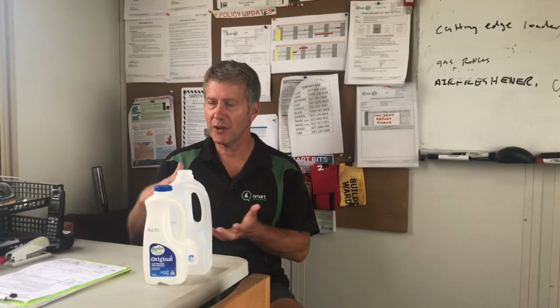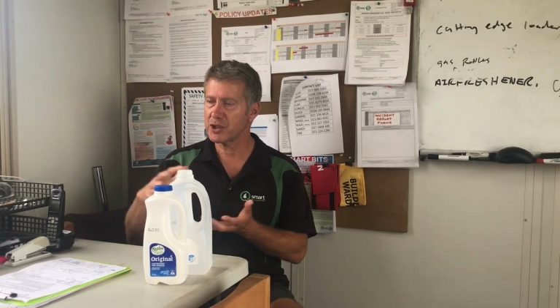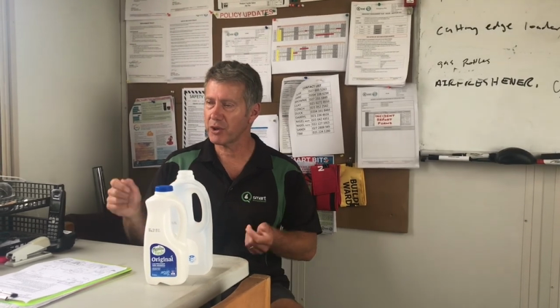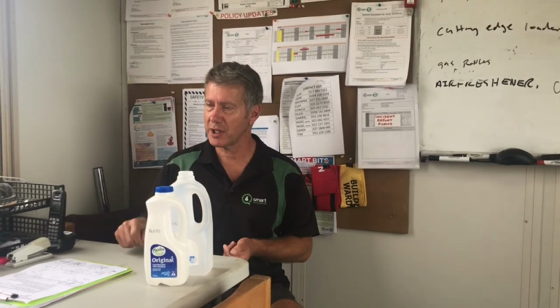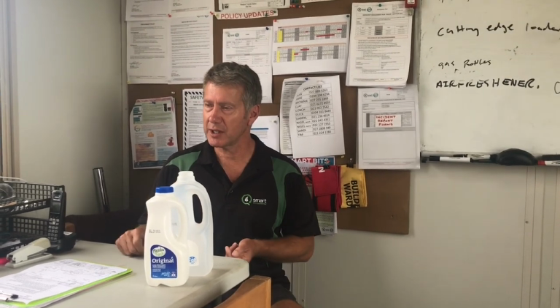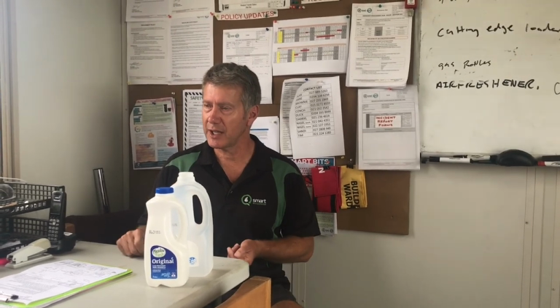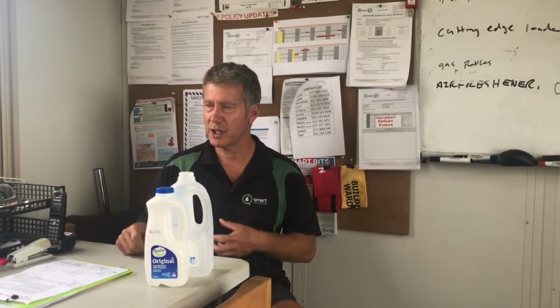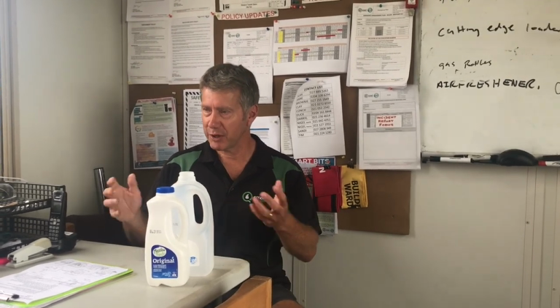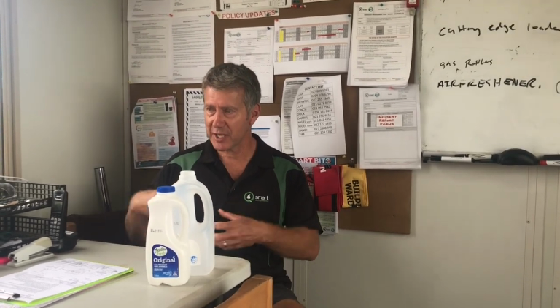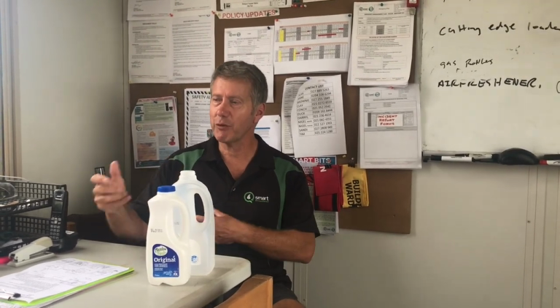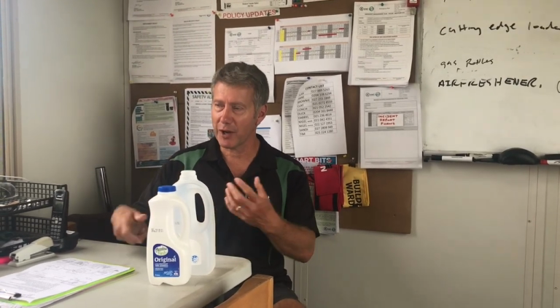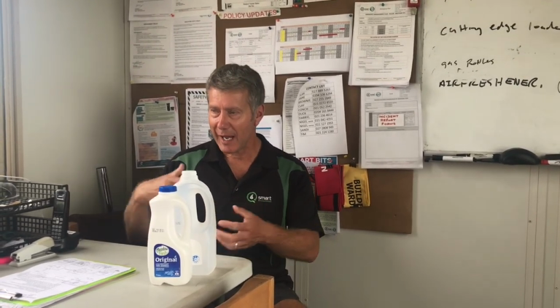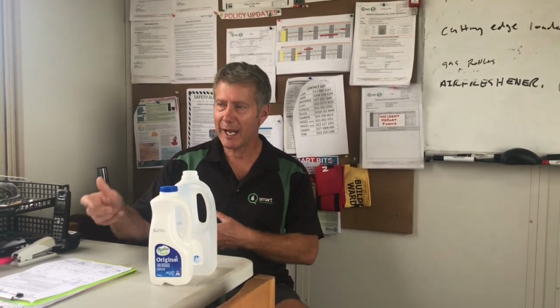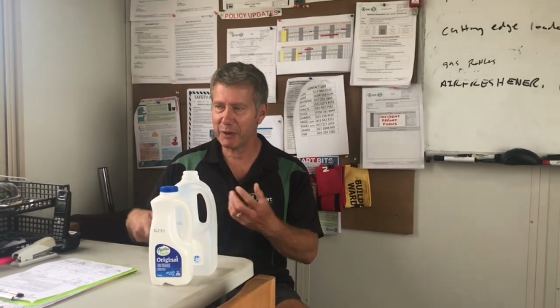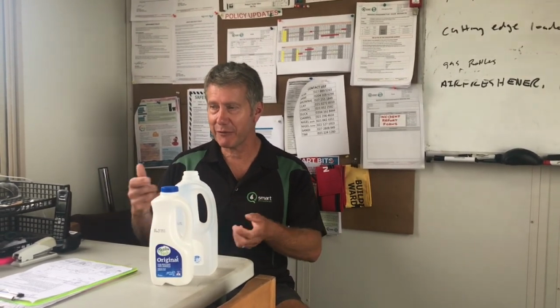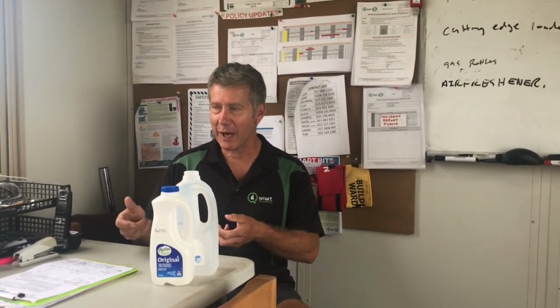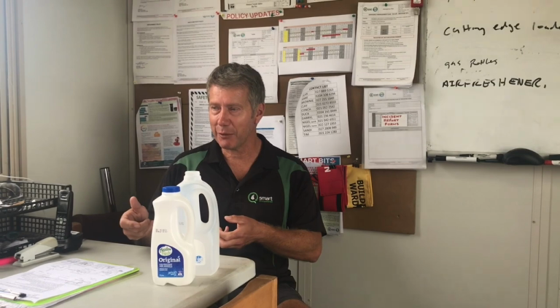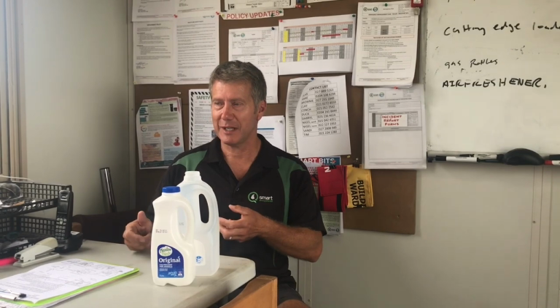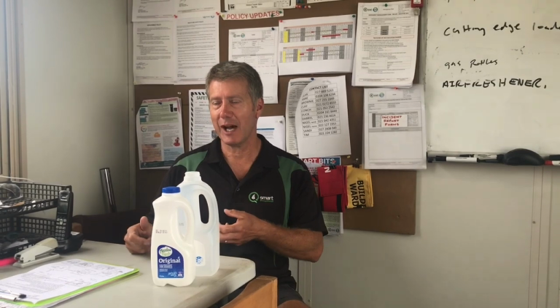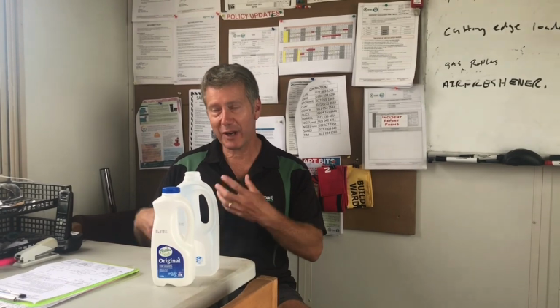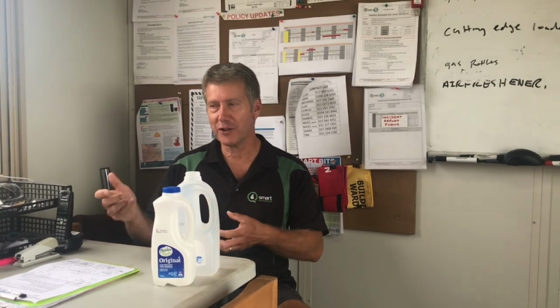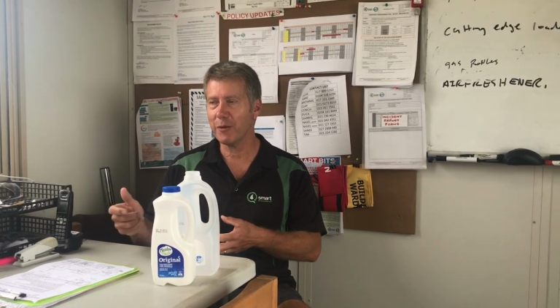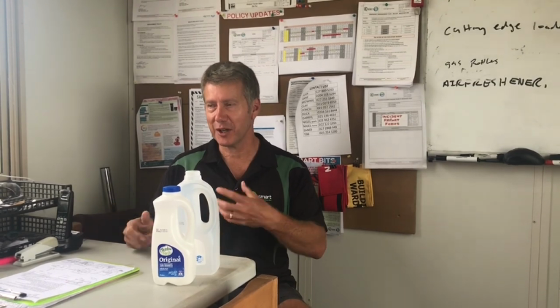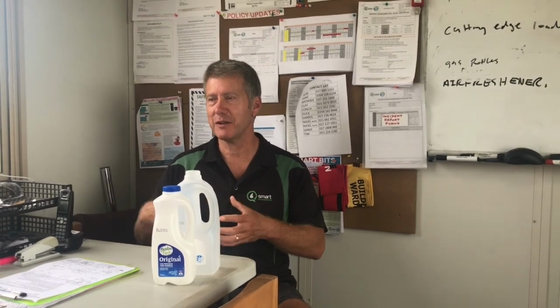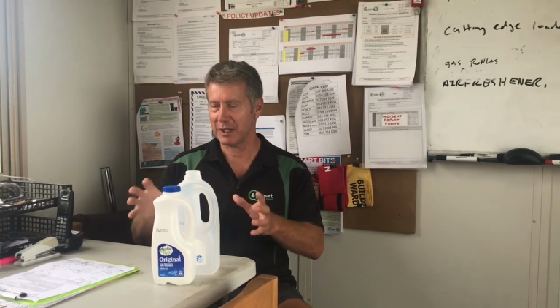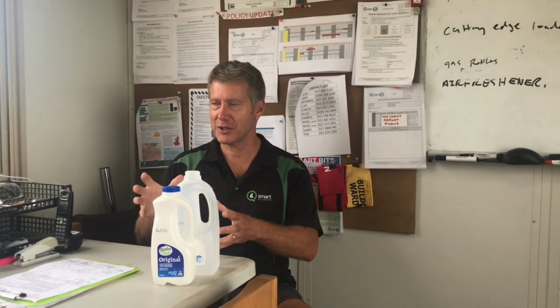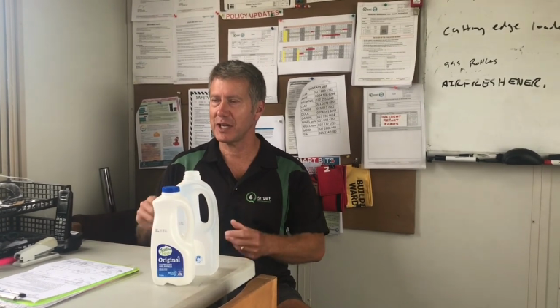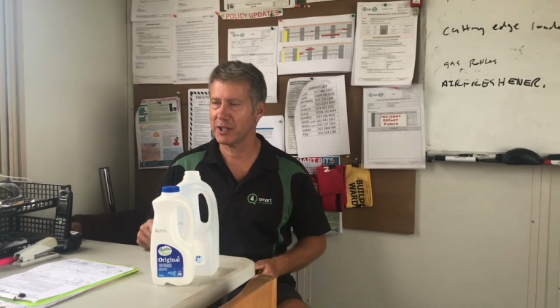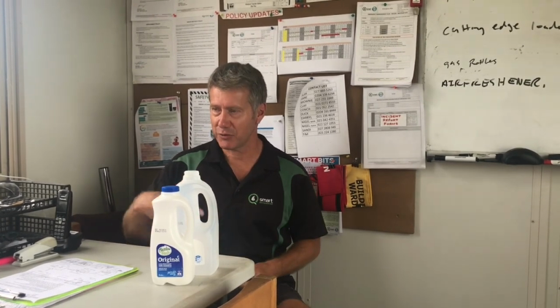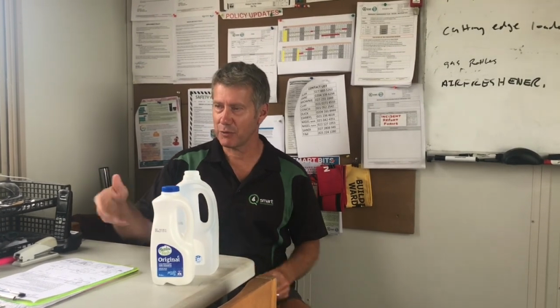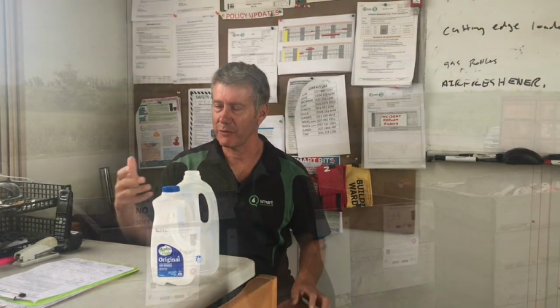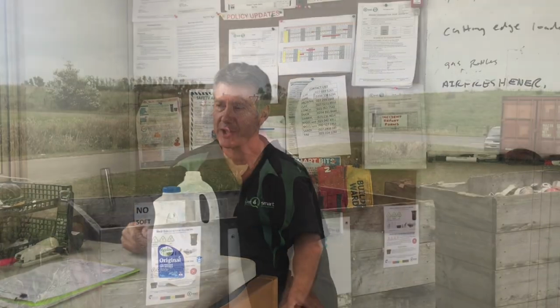Don't squash your cans, because we've got to hand pick every one up one at a time, so it's easier to handle them intact.